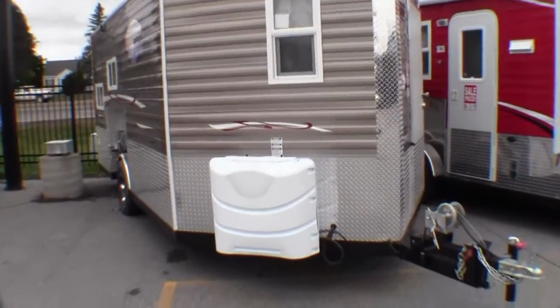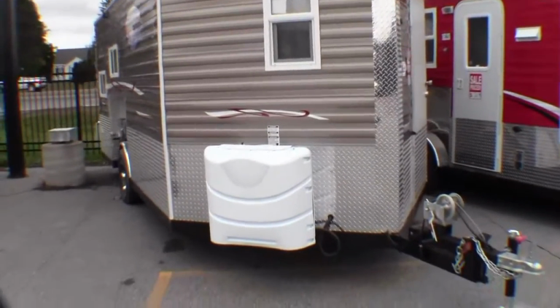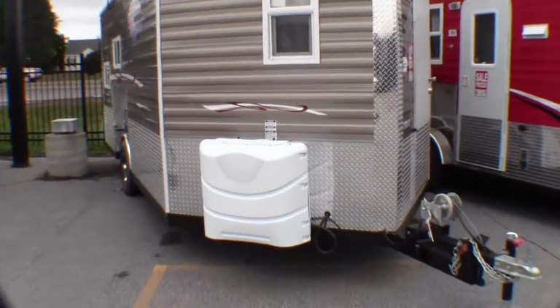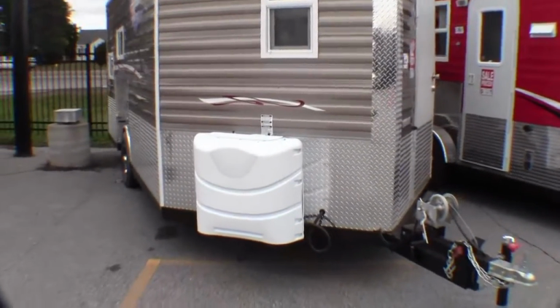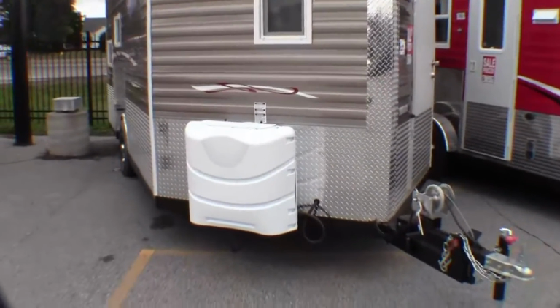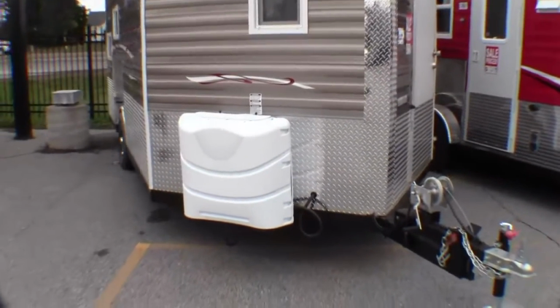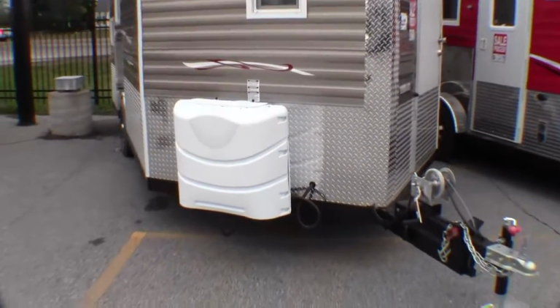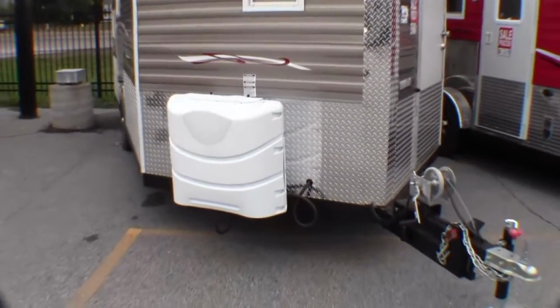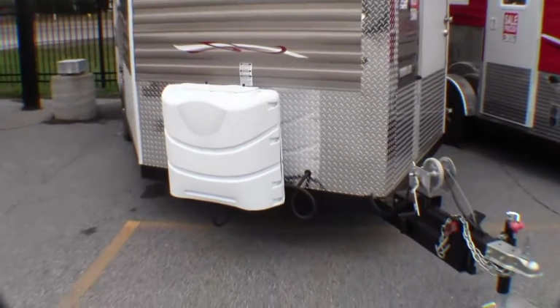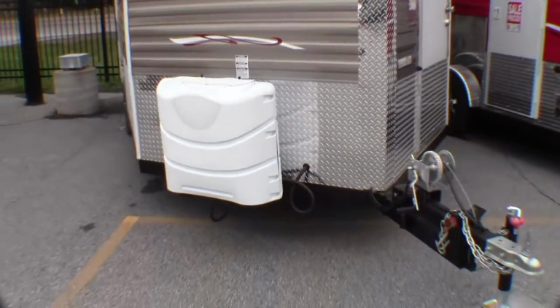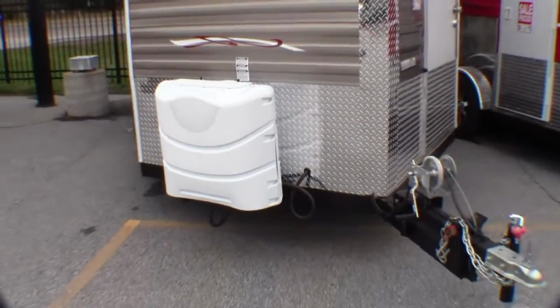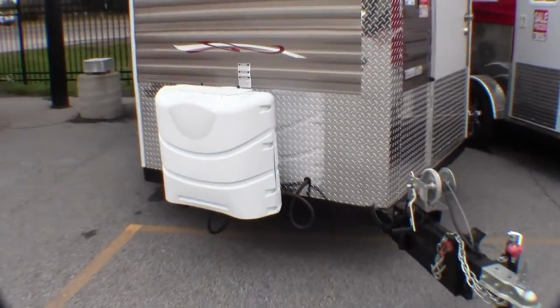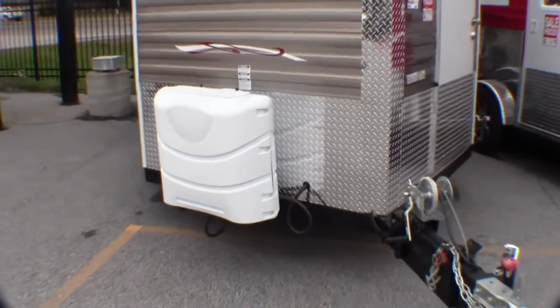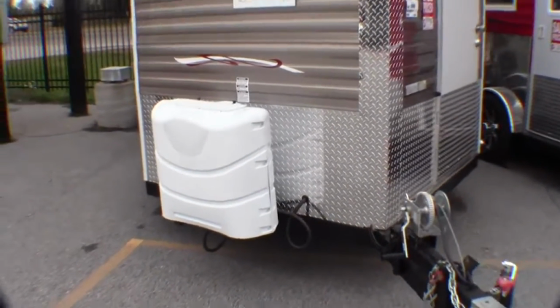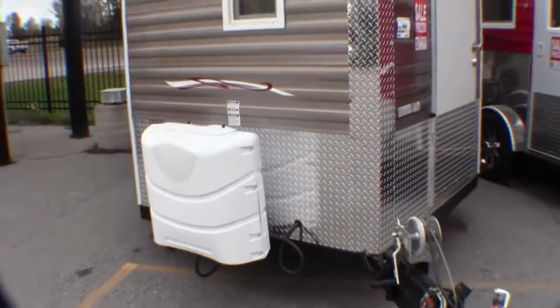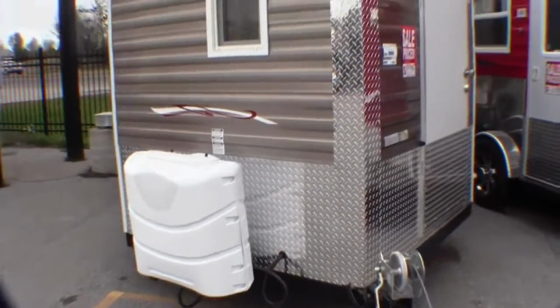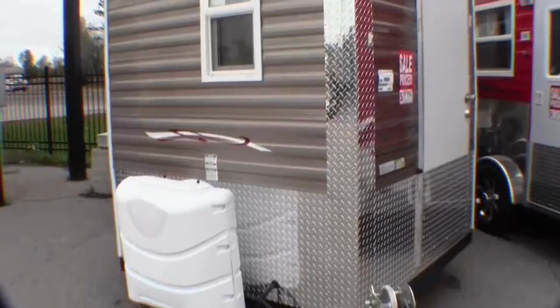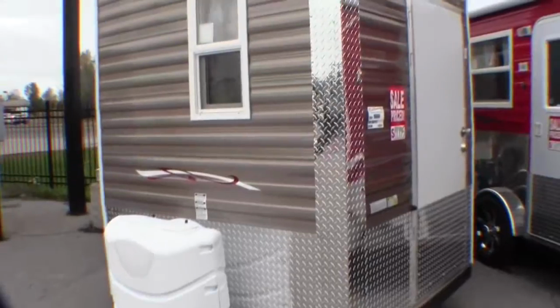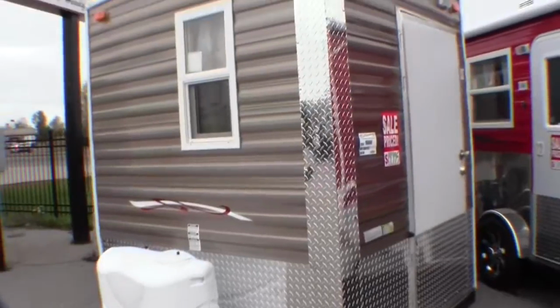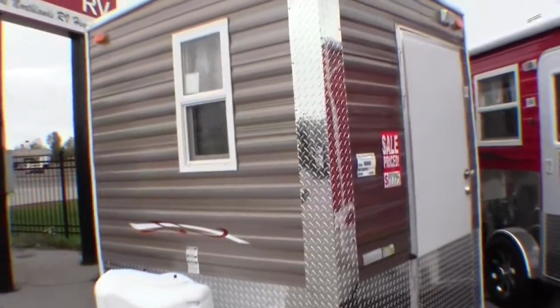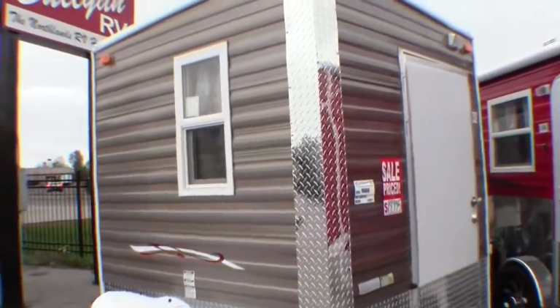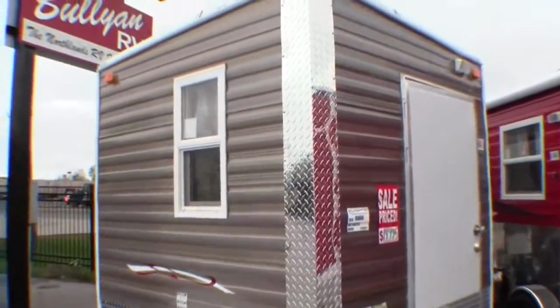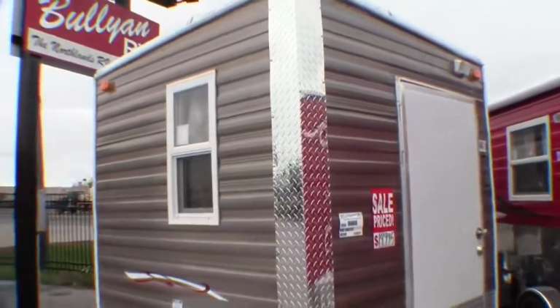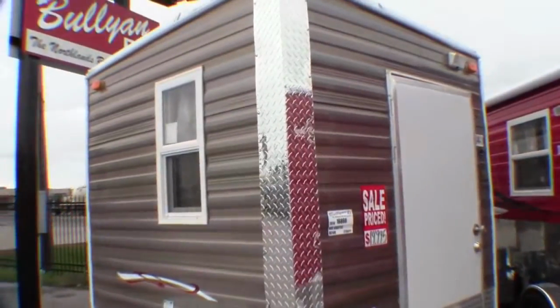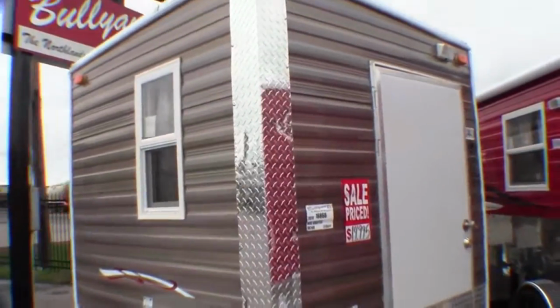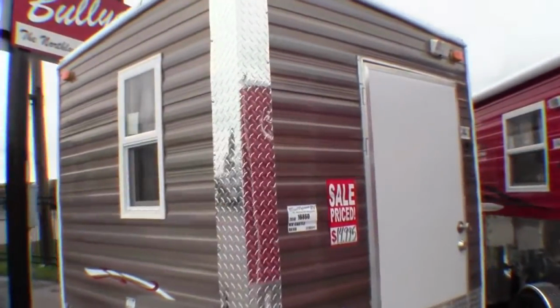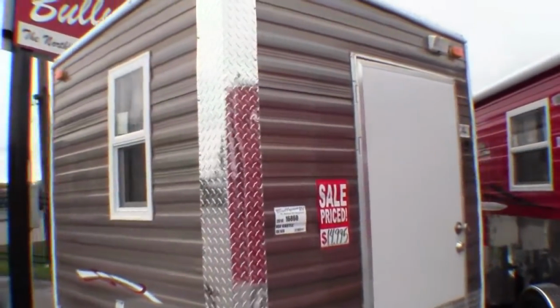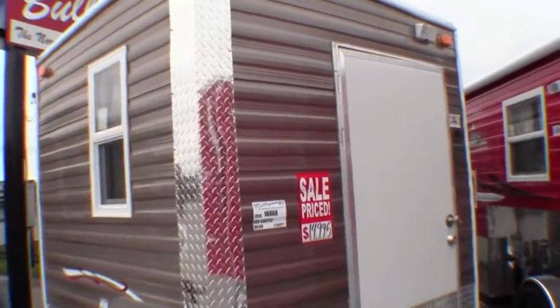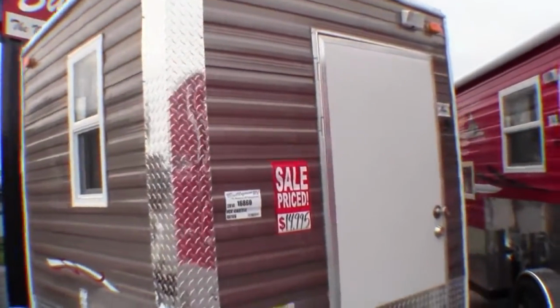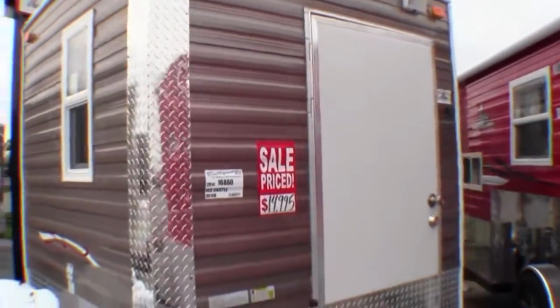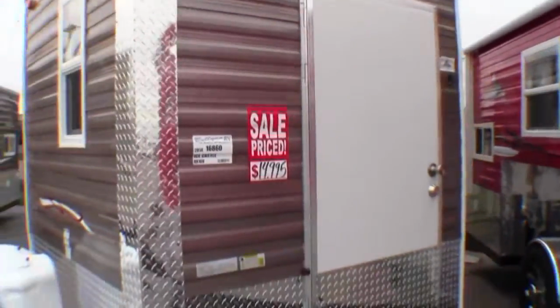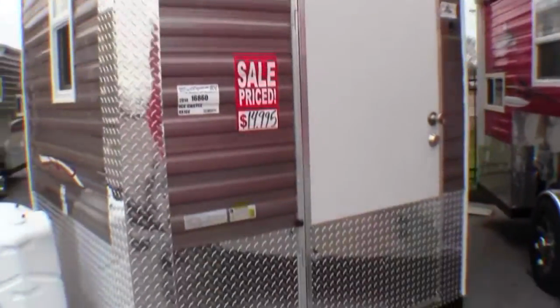It comes right from the factory with two propane tanks that are full. It also comes with a brand new battery for you.